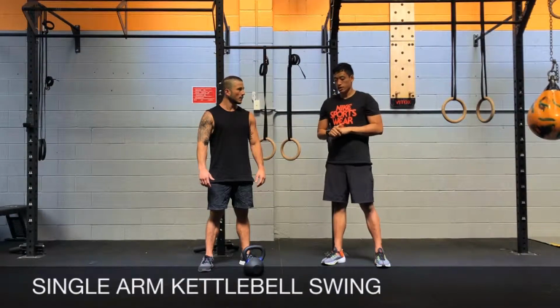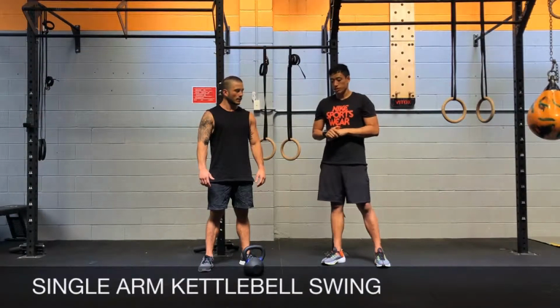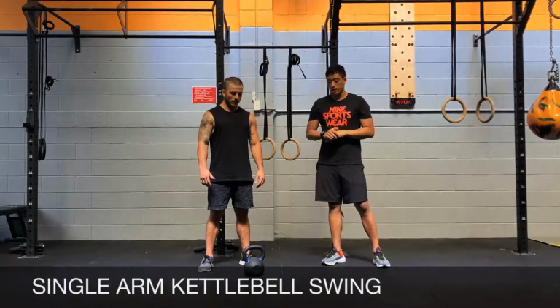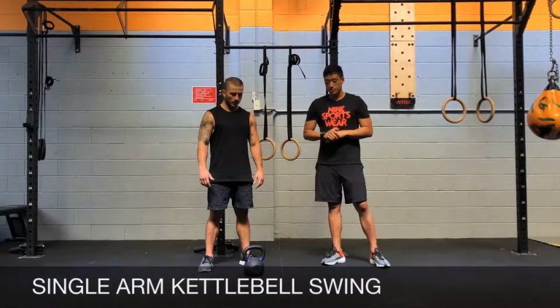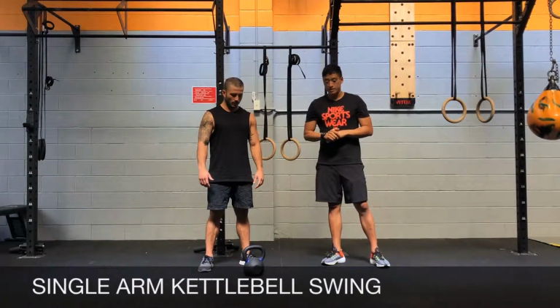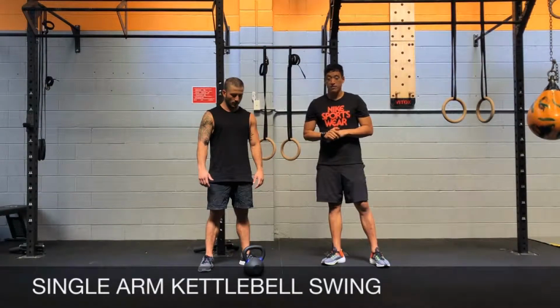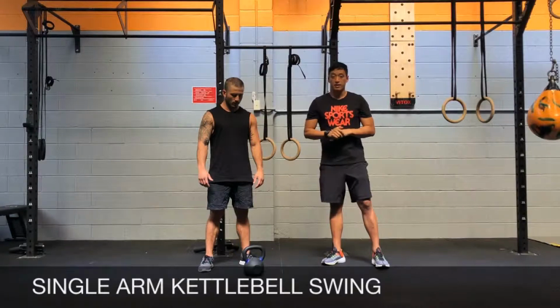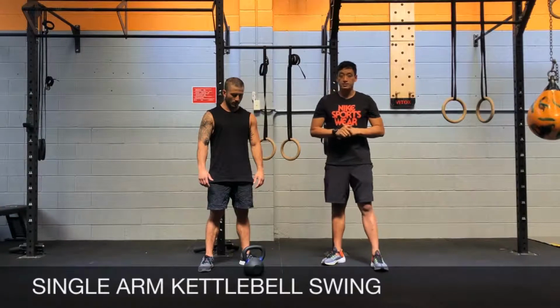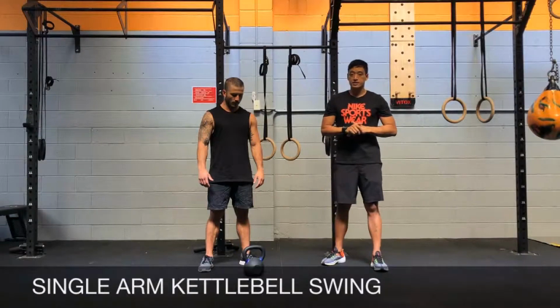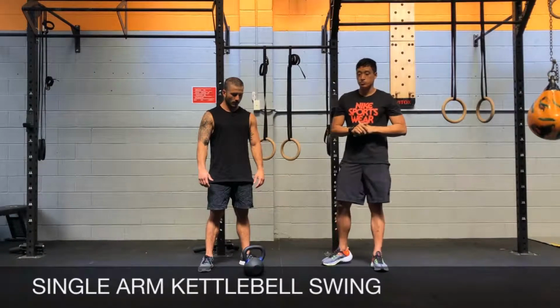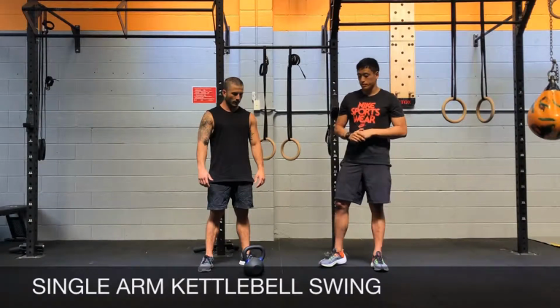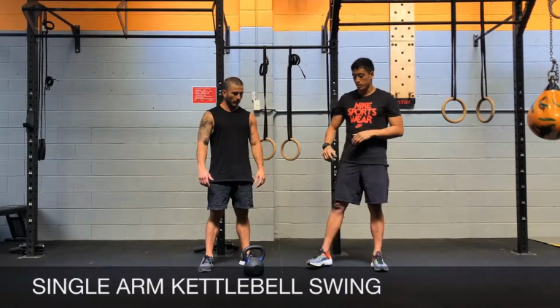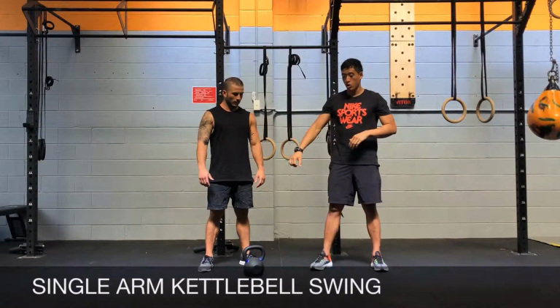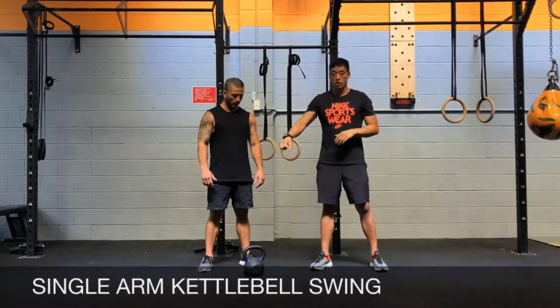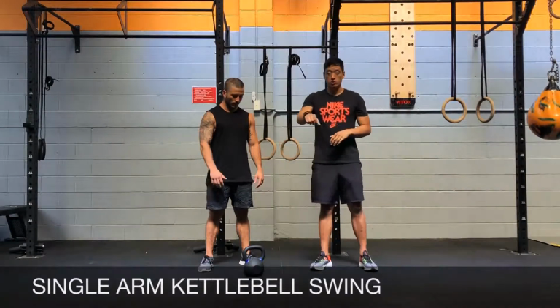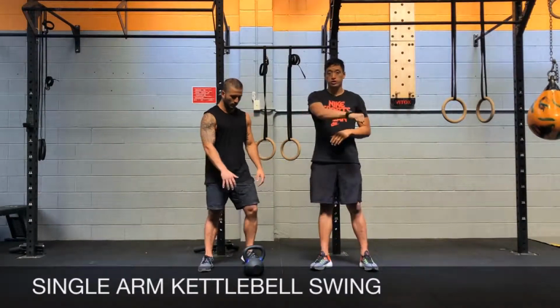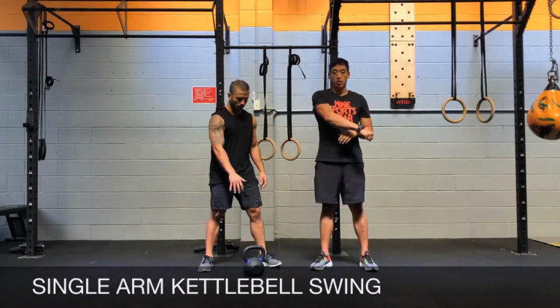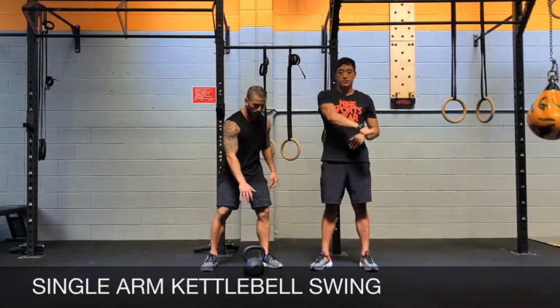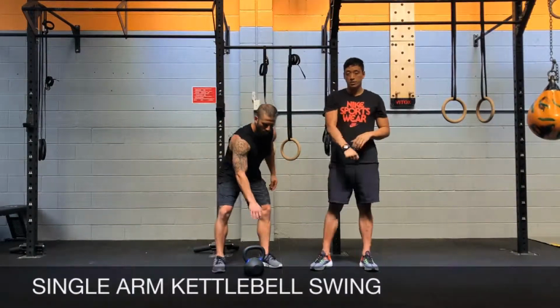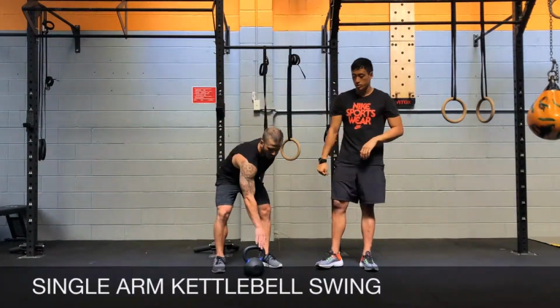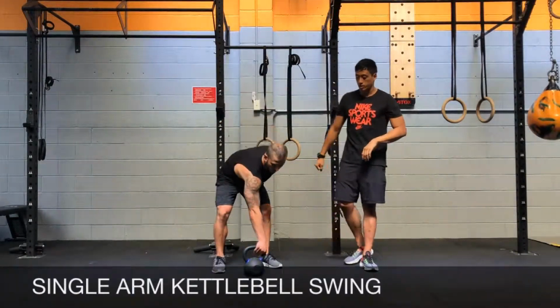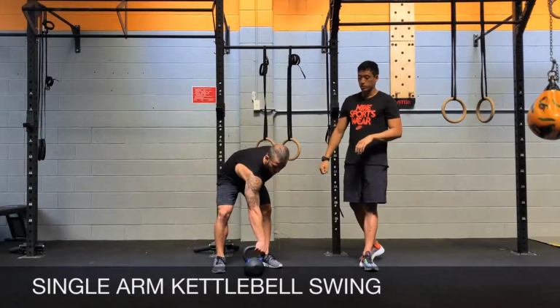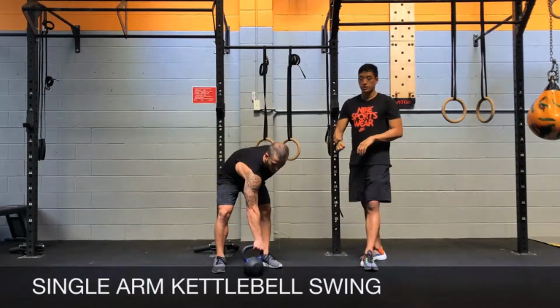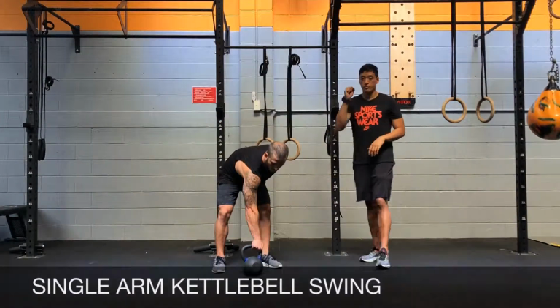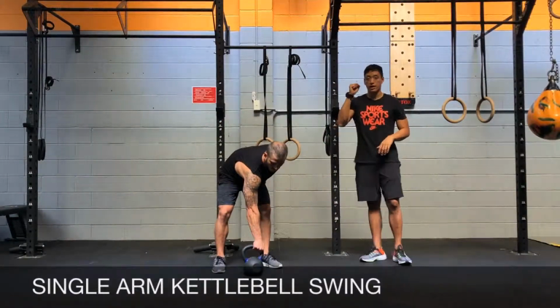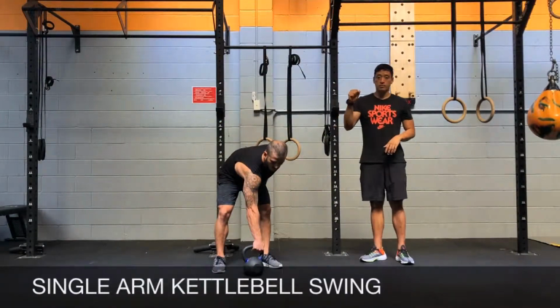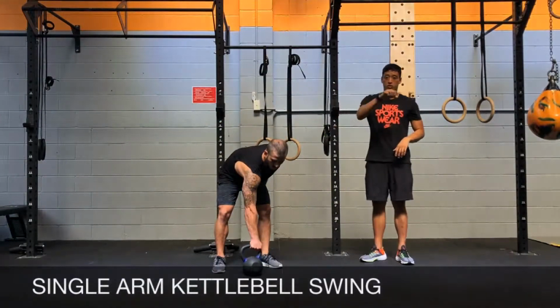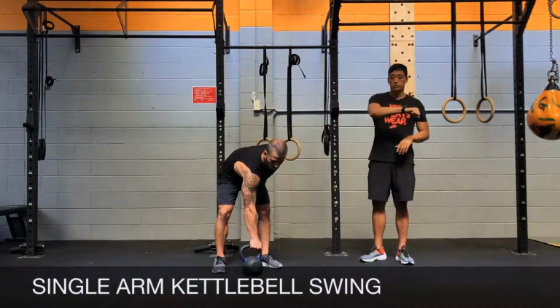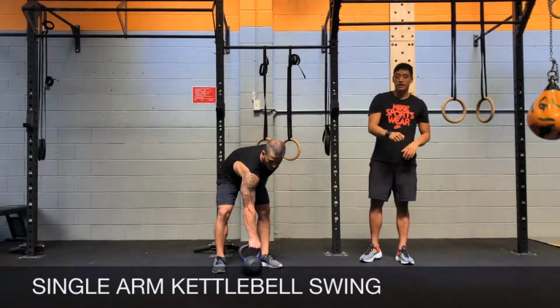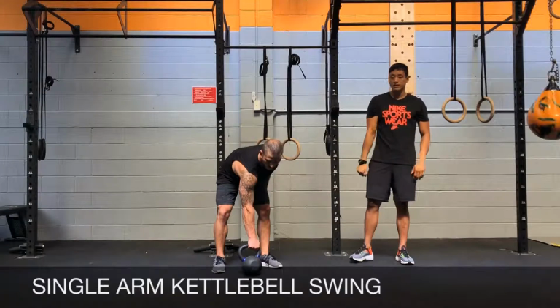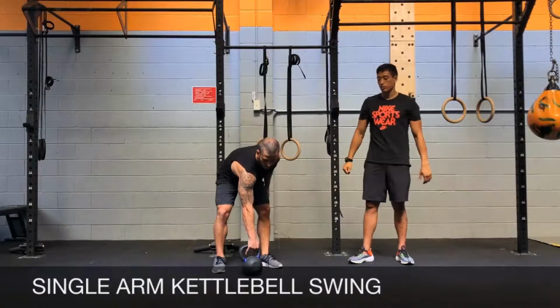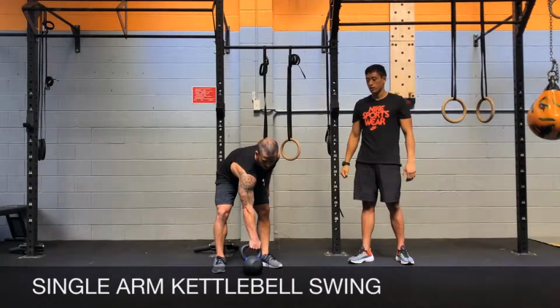When you go for single arm kettlebell exercises, remember to hold on to the opposite hand corner. If you're using your right hand, hold on to the left hand corner.